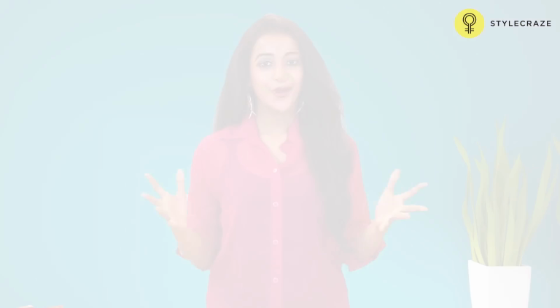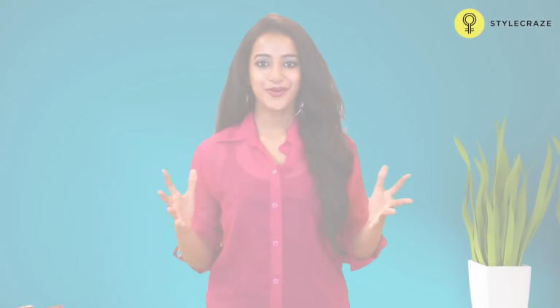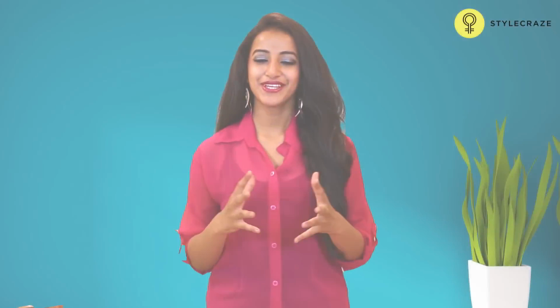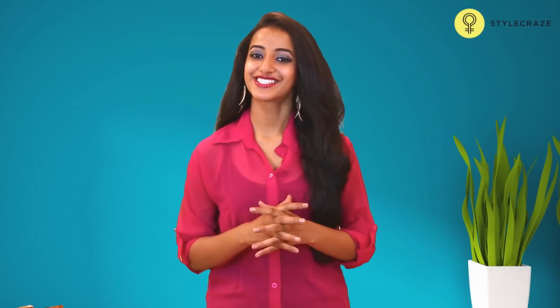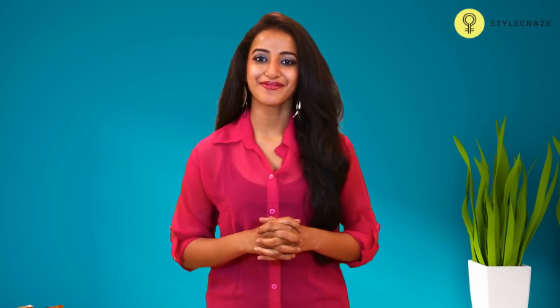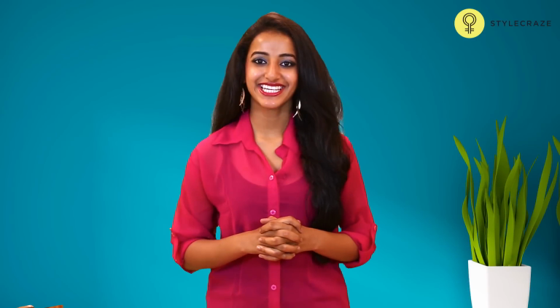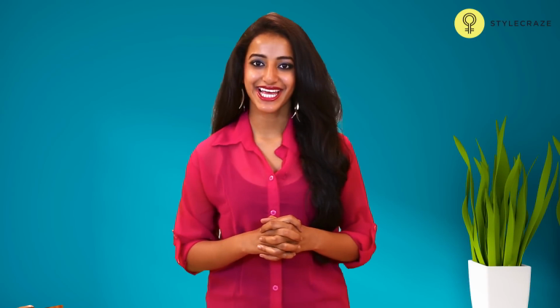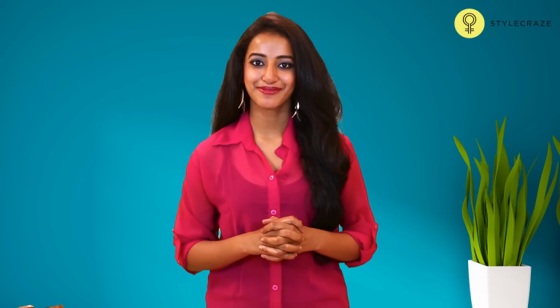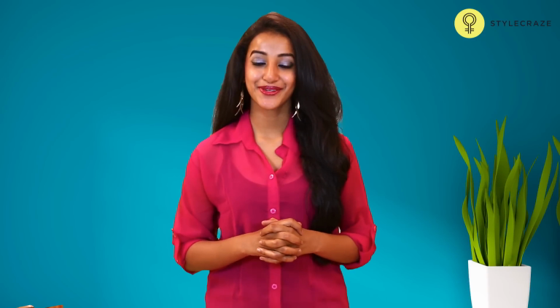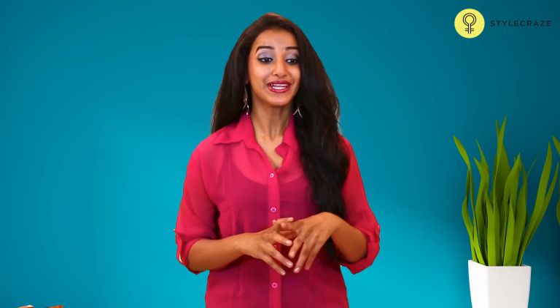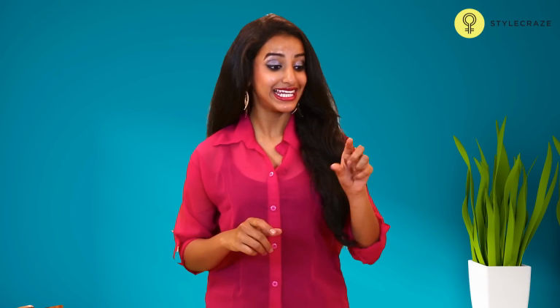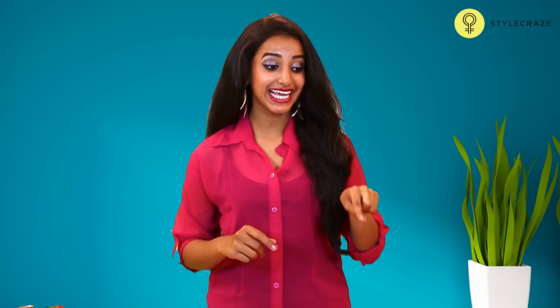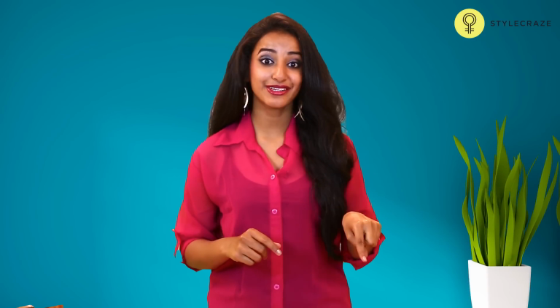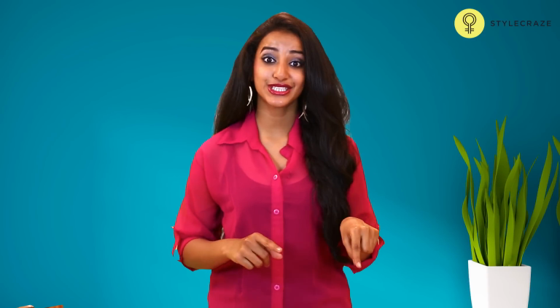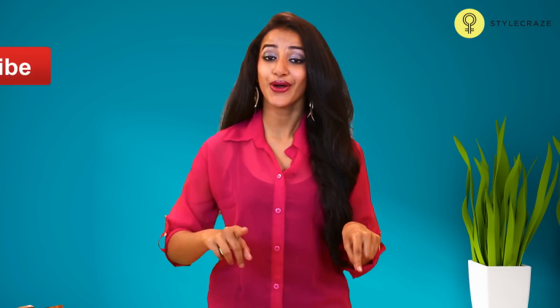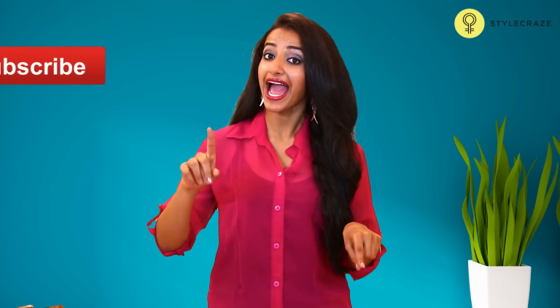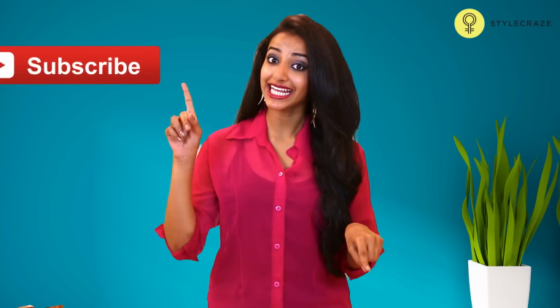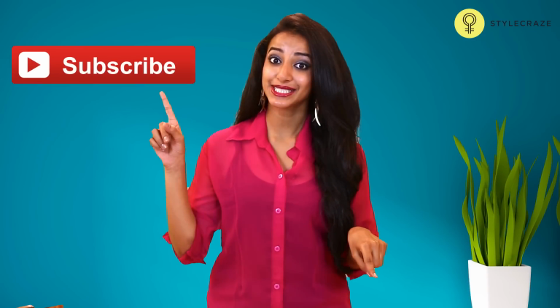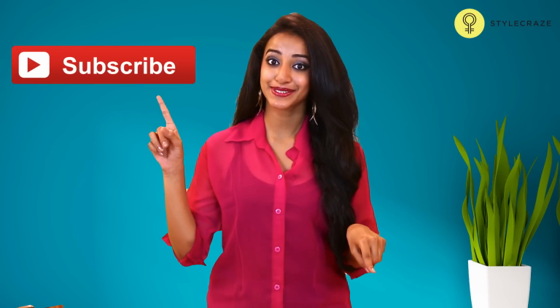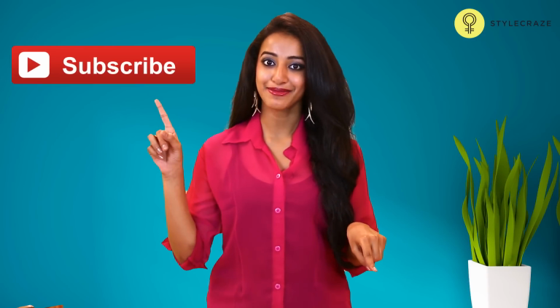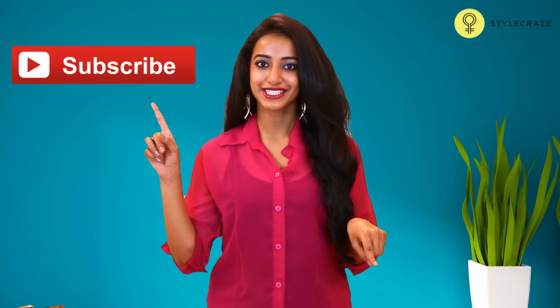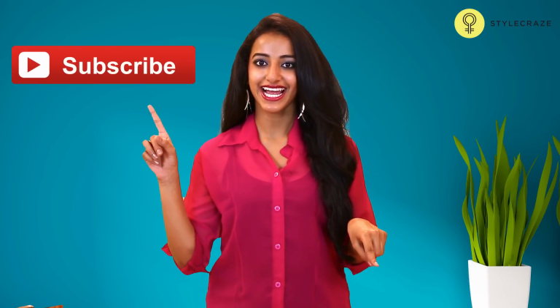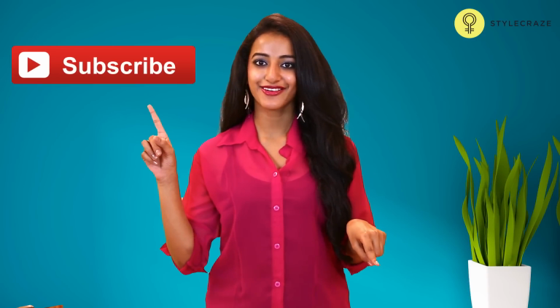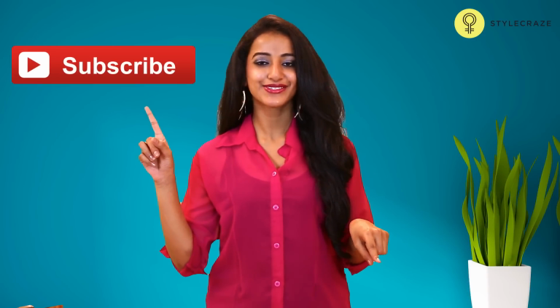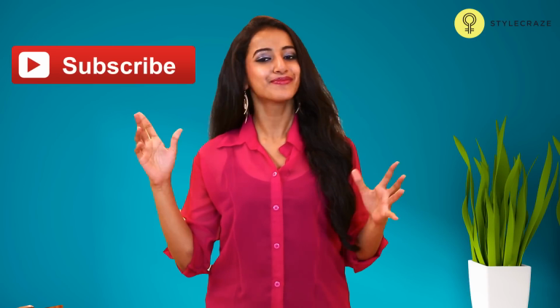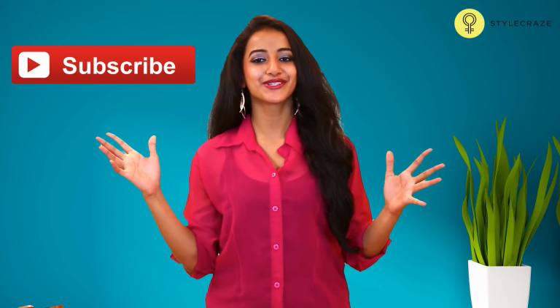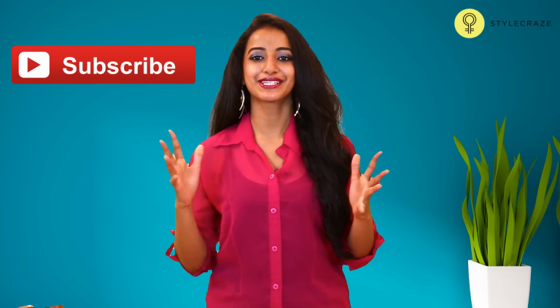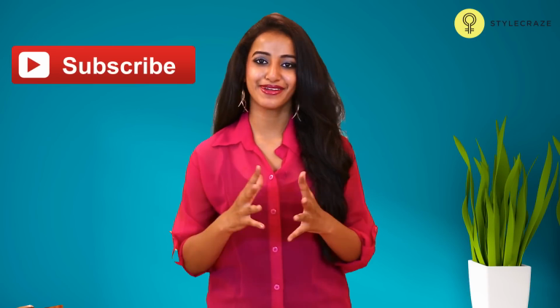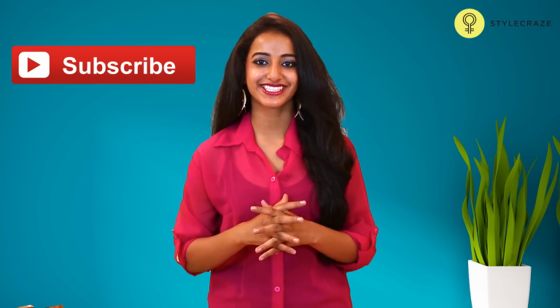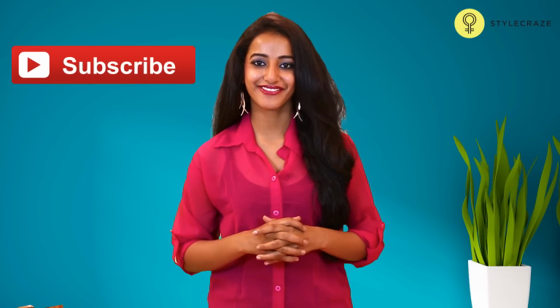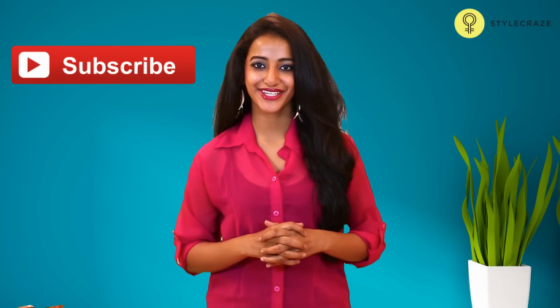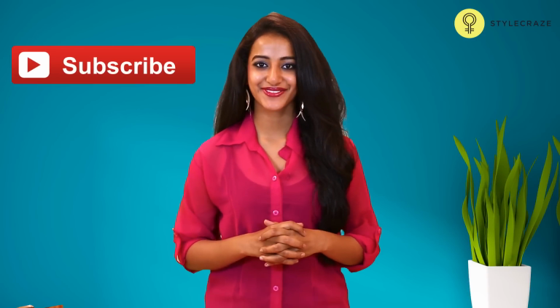Hope these remedies help you. Like the video and subscribe to the Style Crease for more such amazing videos.